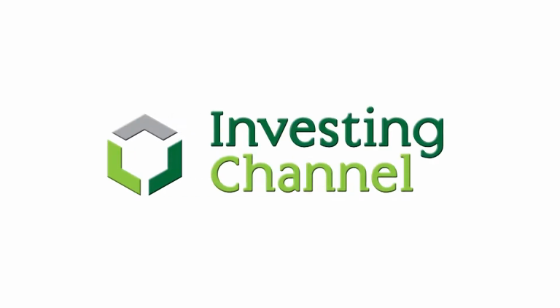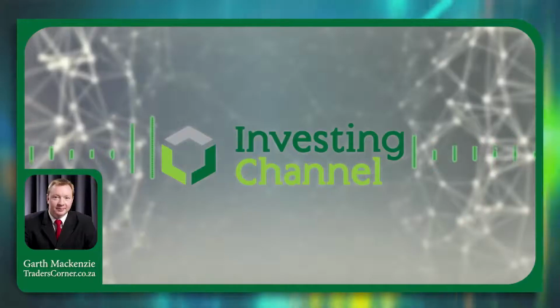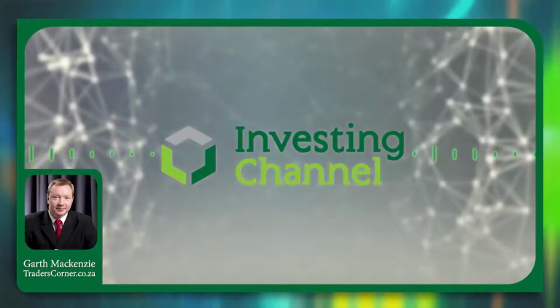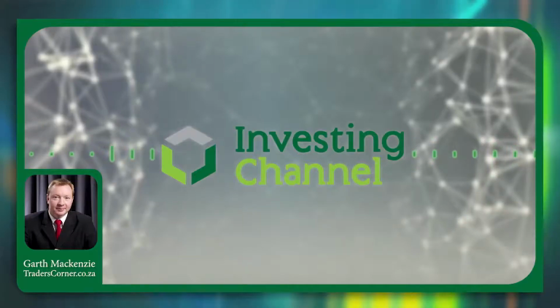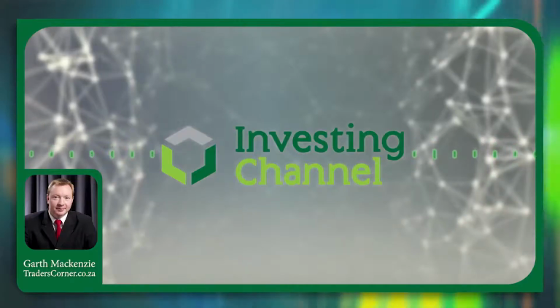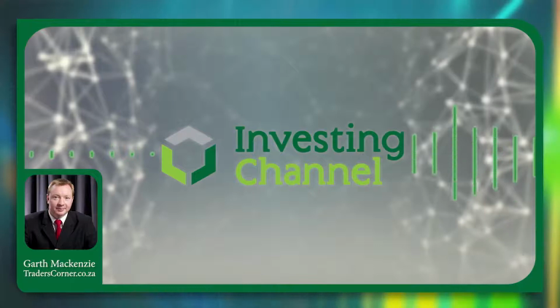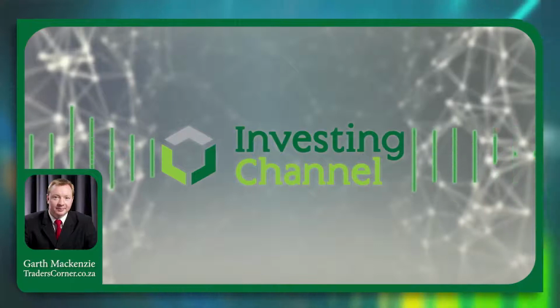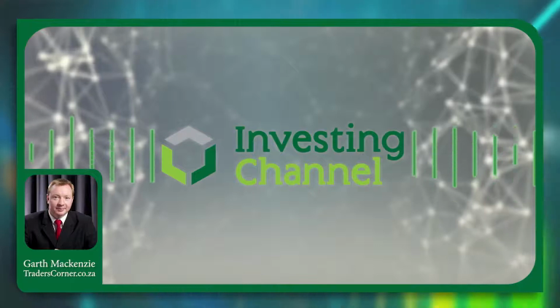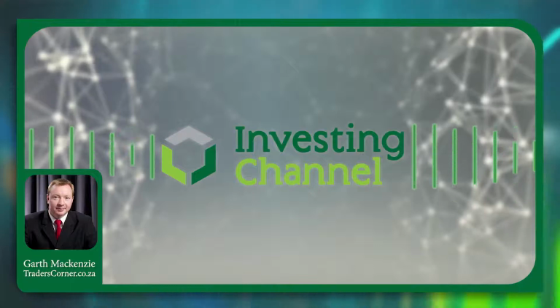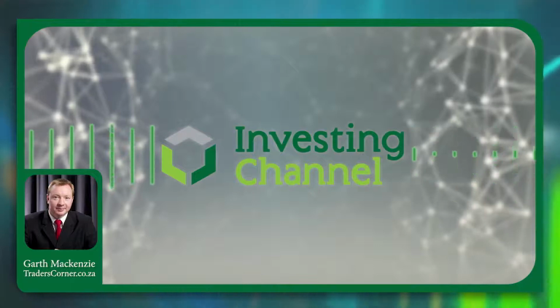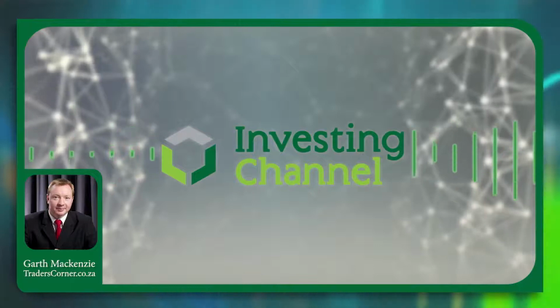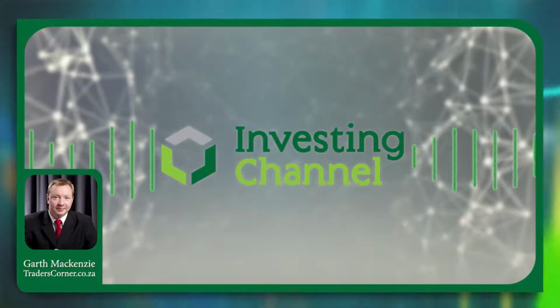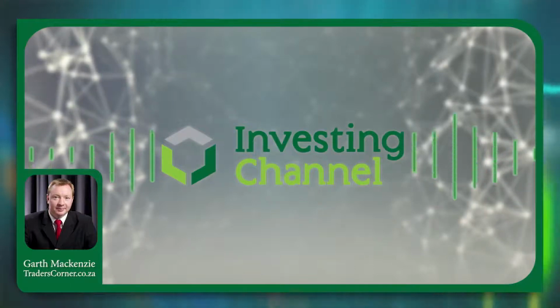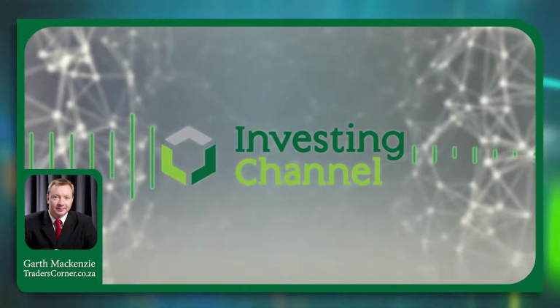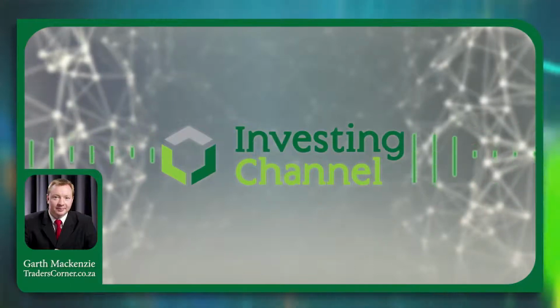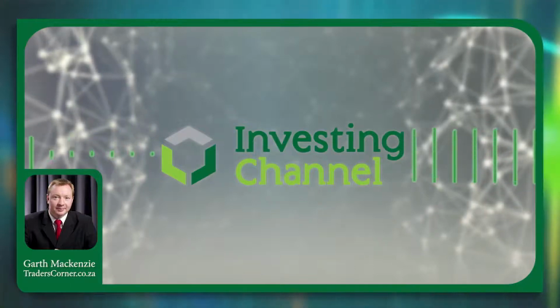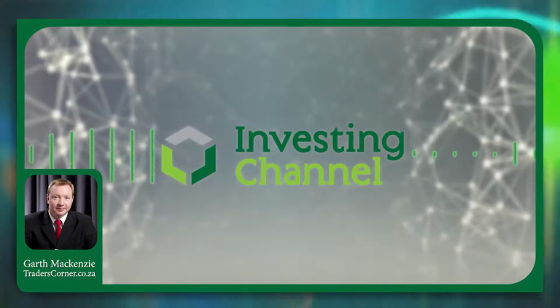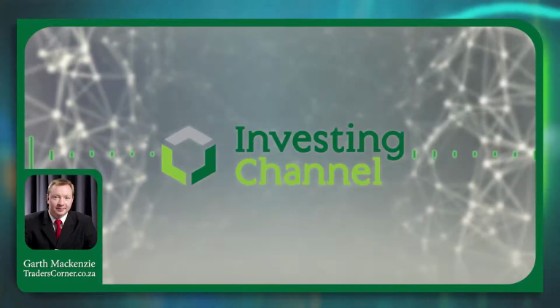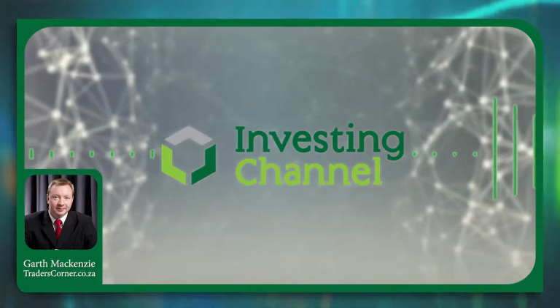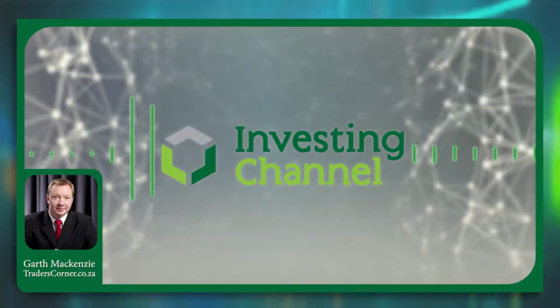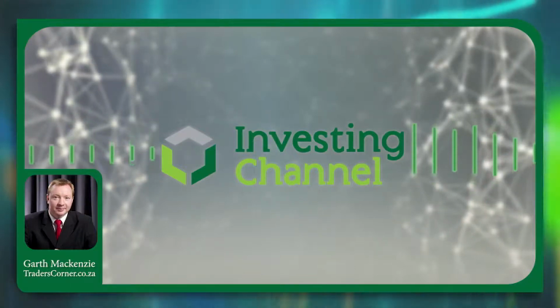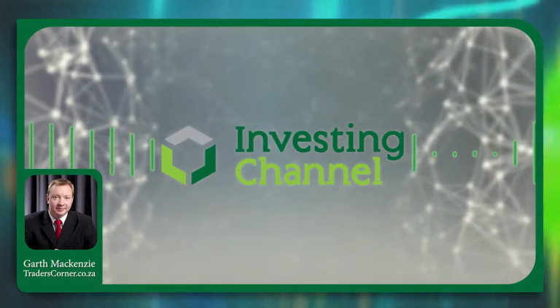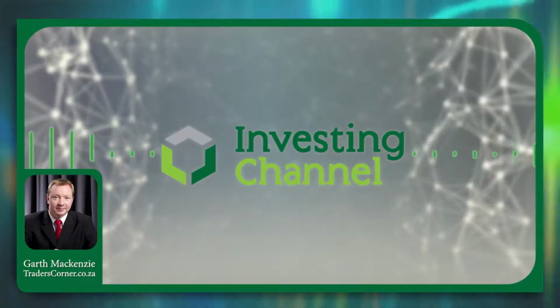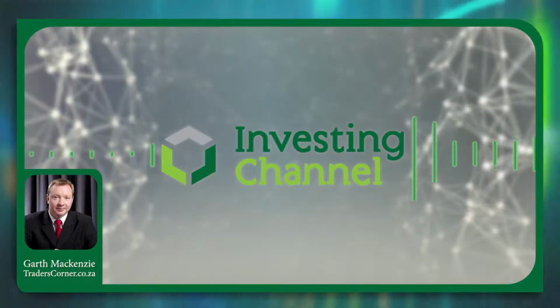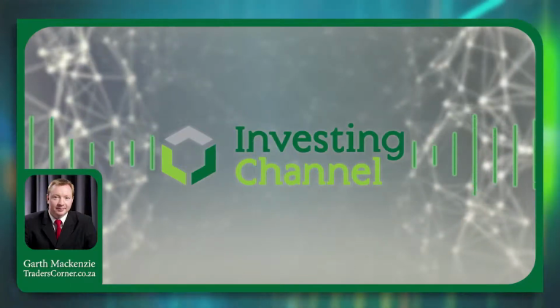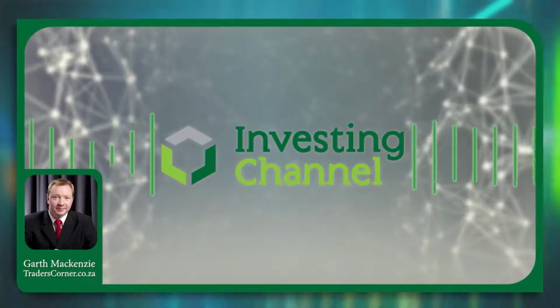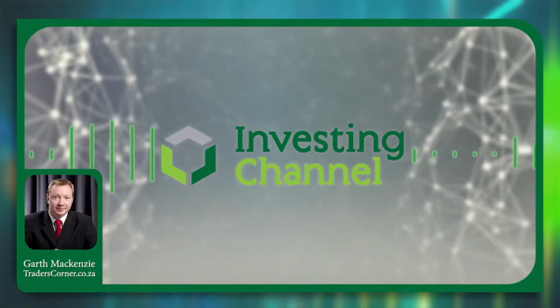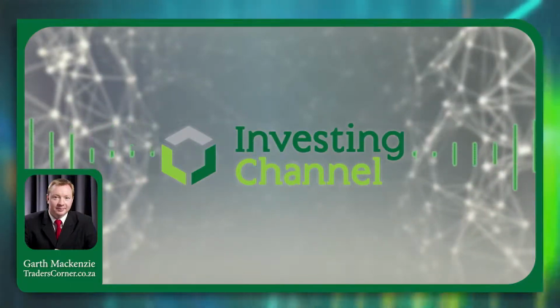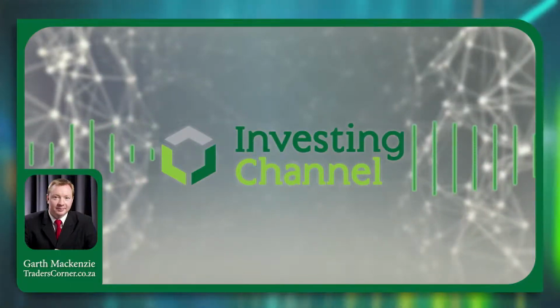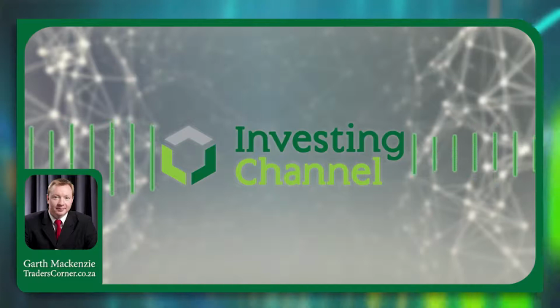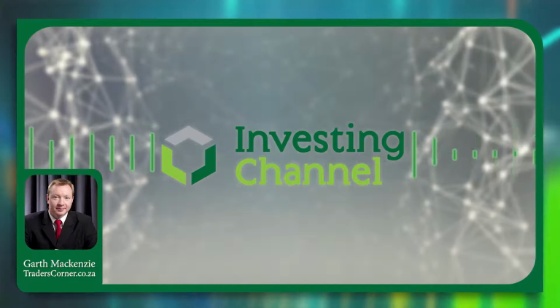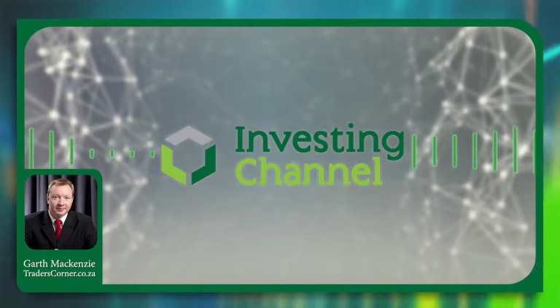I'm Garth McKenzie from traderscorner.co.za and this is your weekly look at the S&P 500 and the NASDAQ indices.